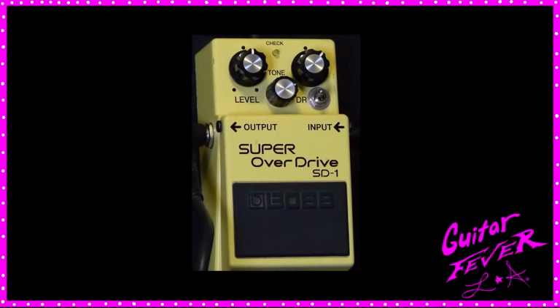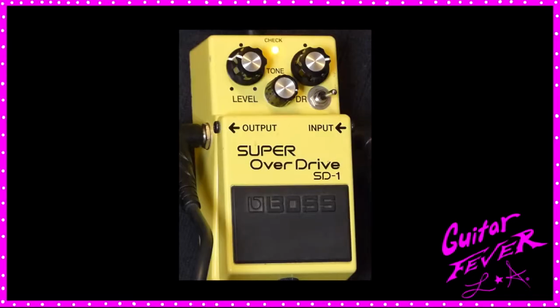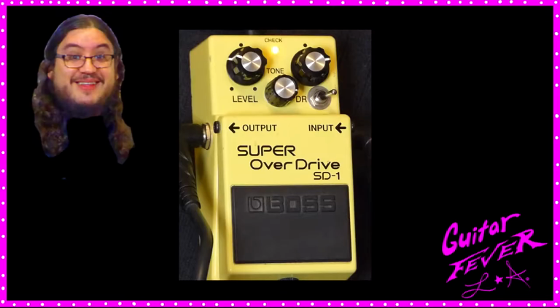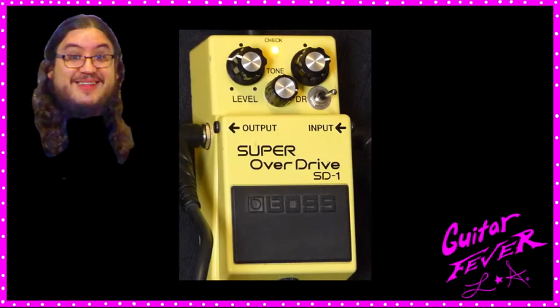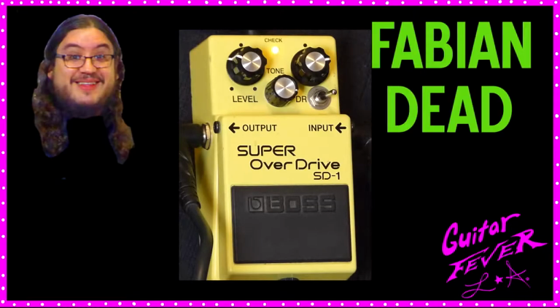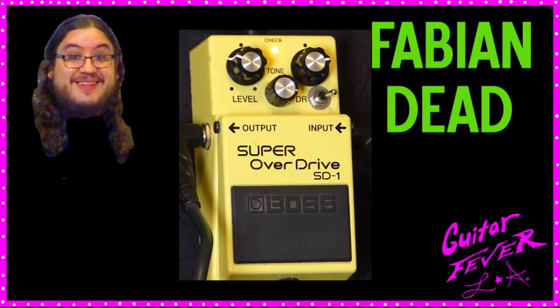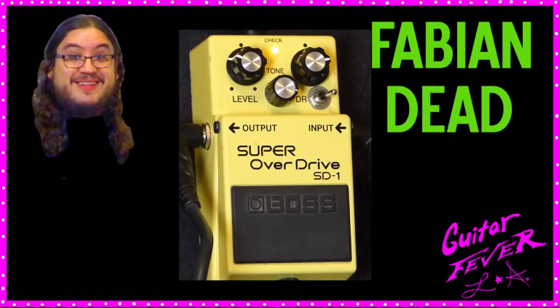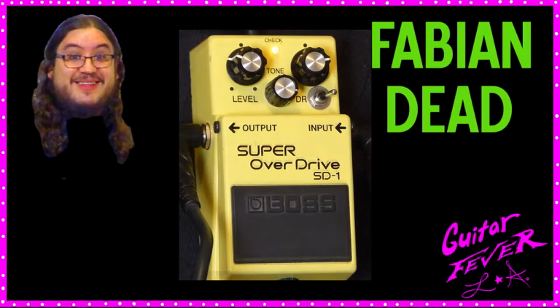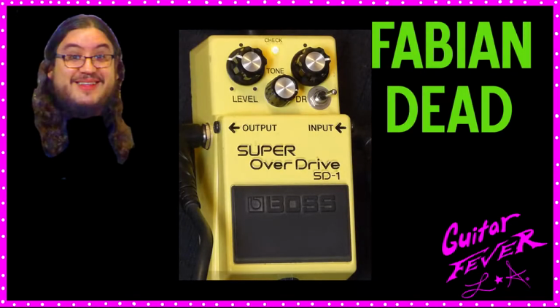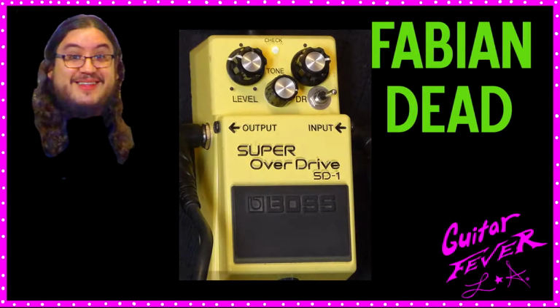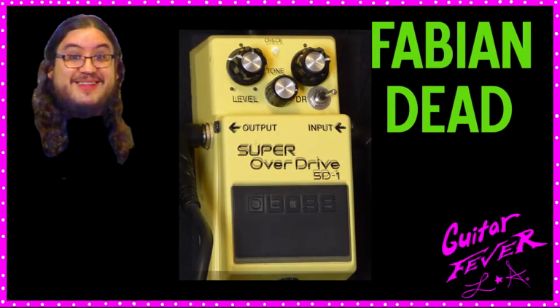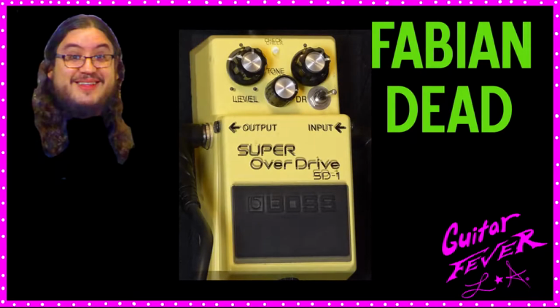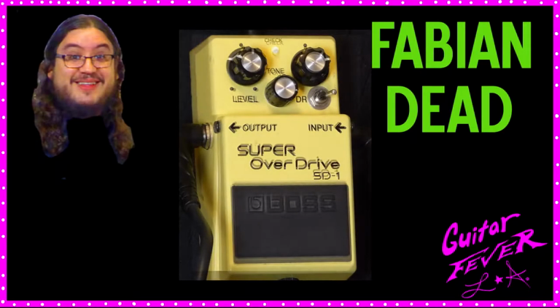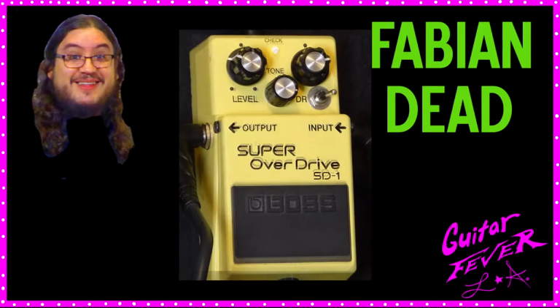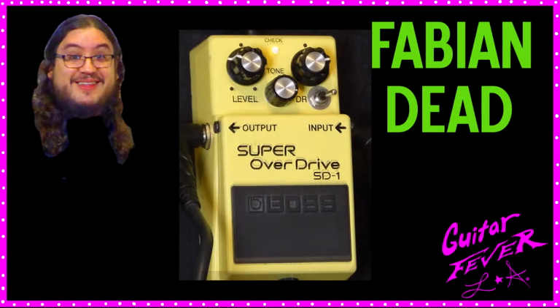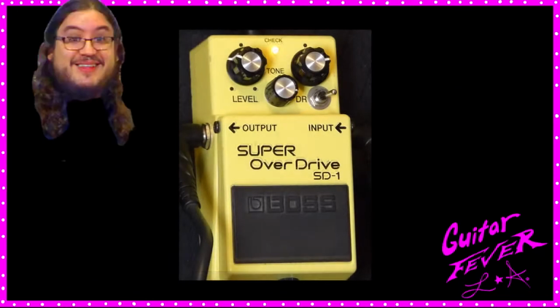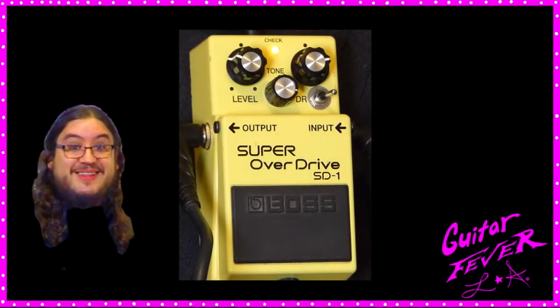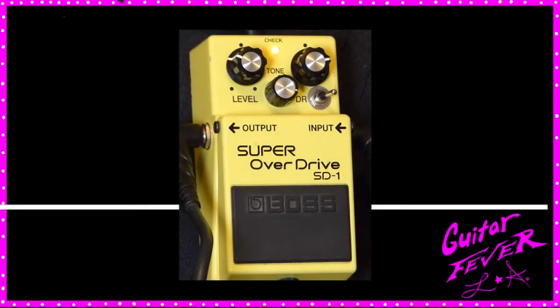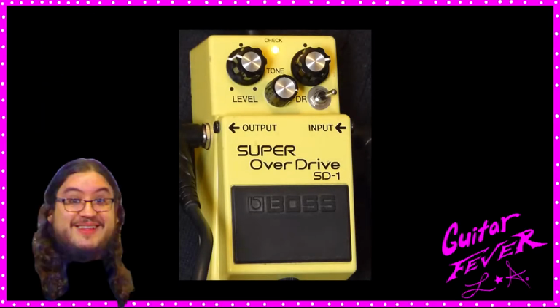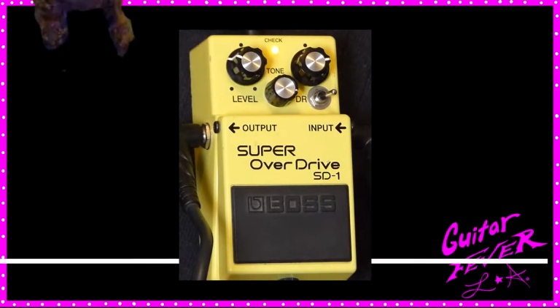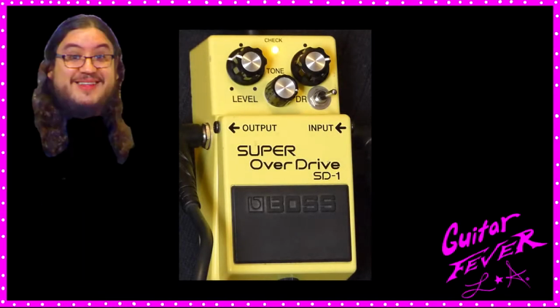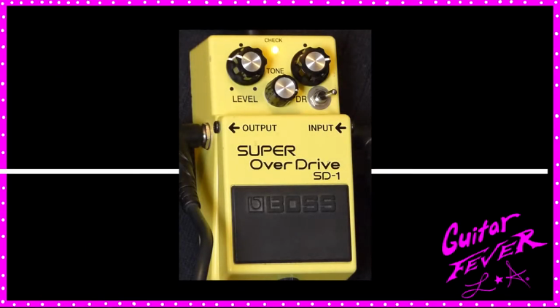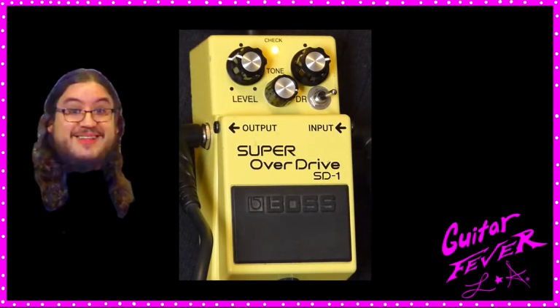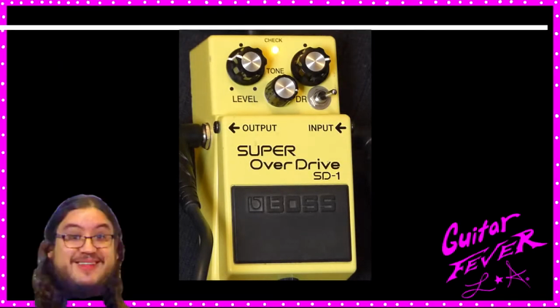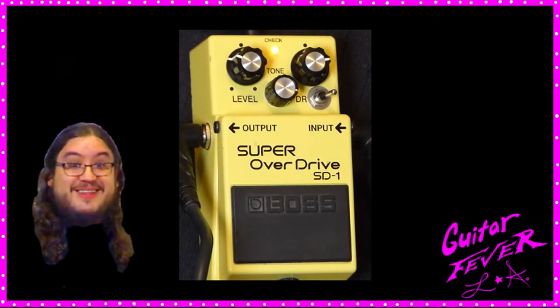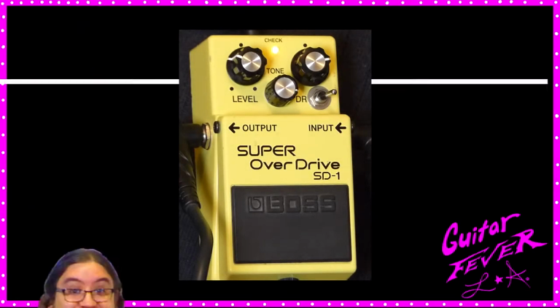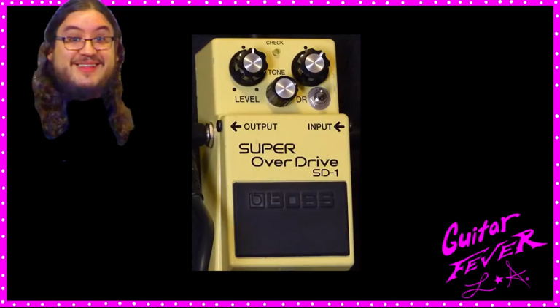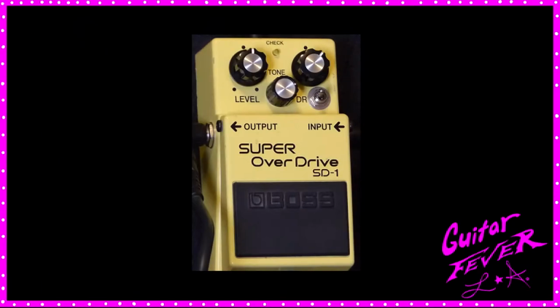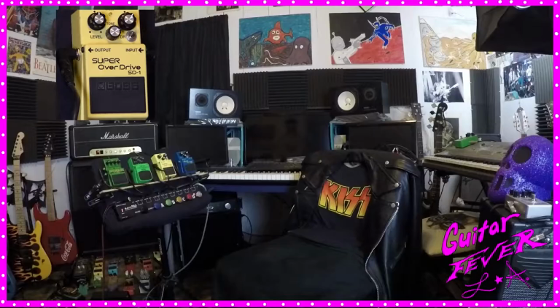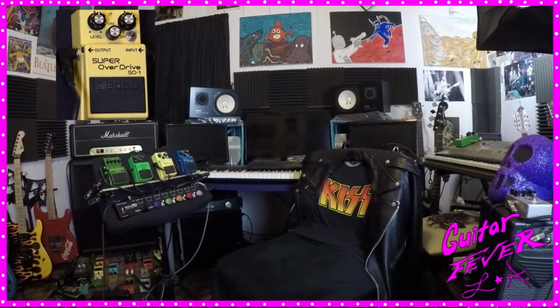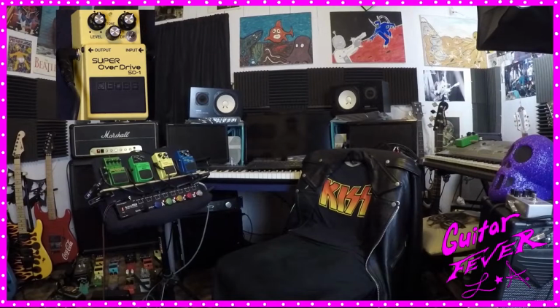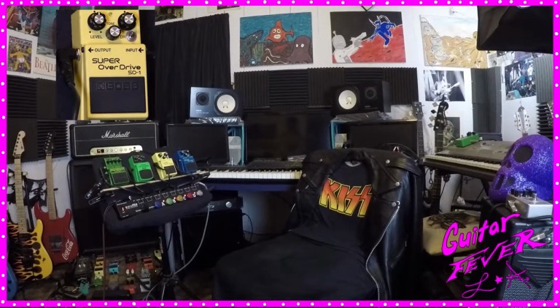Hey kids, welcome to Guitar Fever L.A. Chumpa Fabian! Hey kids, Chumpa Chumpa Chumpa Fabian!